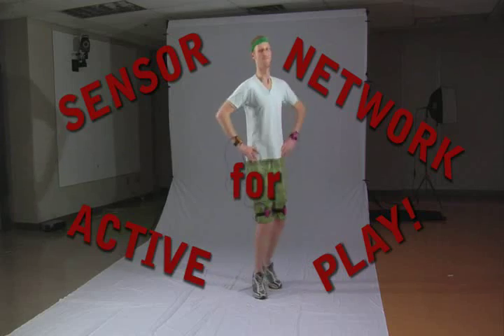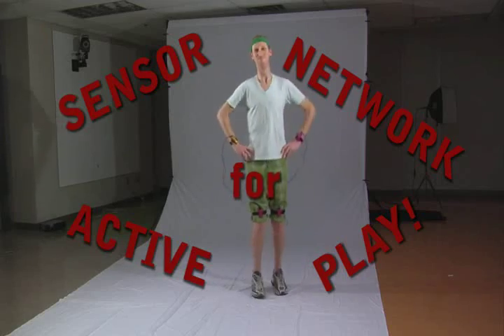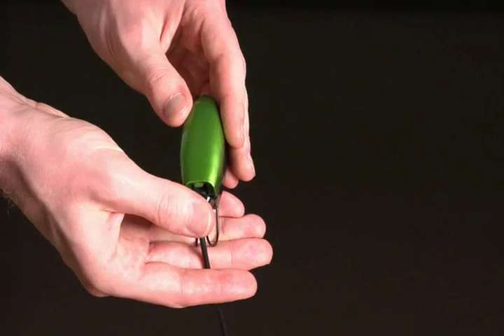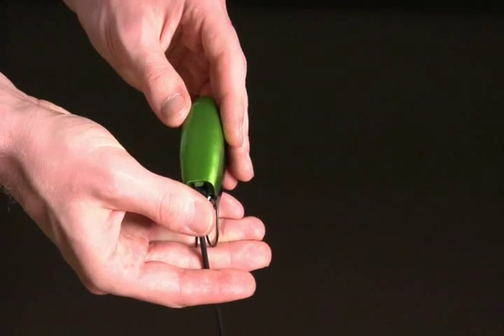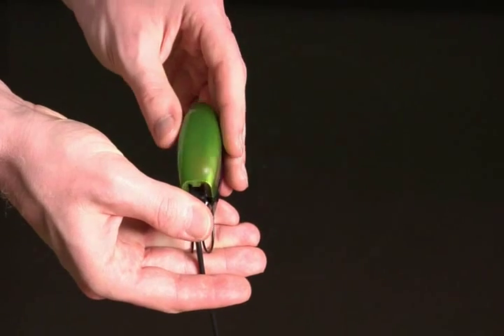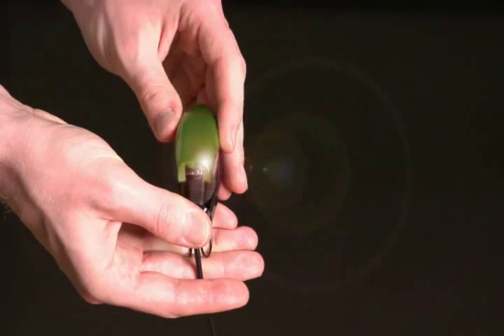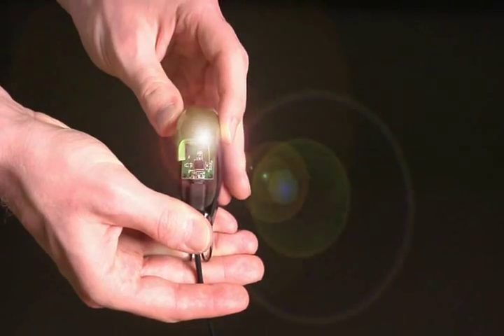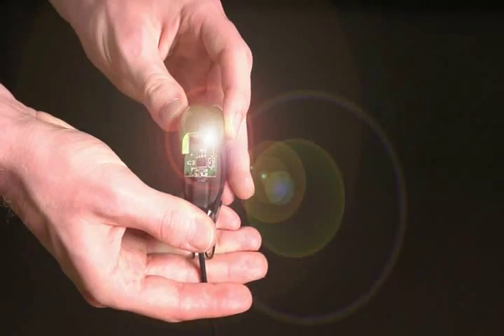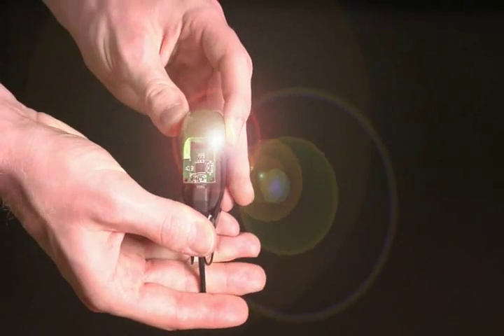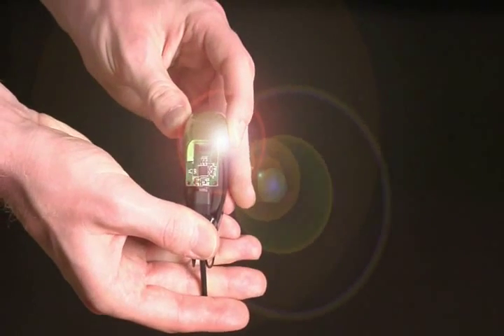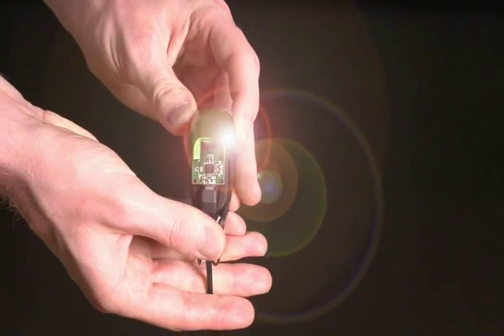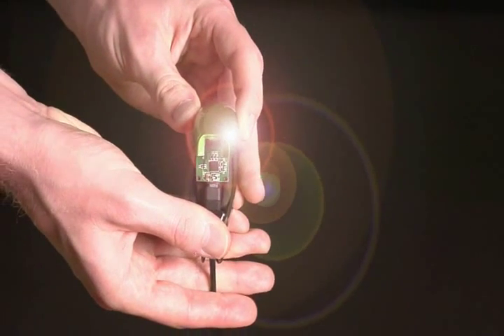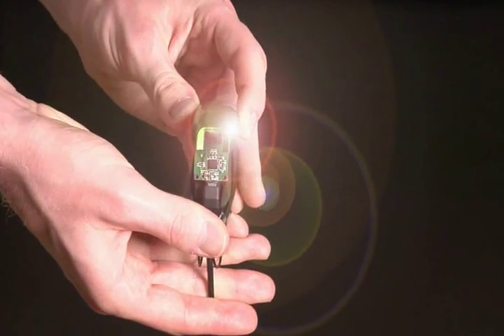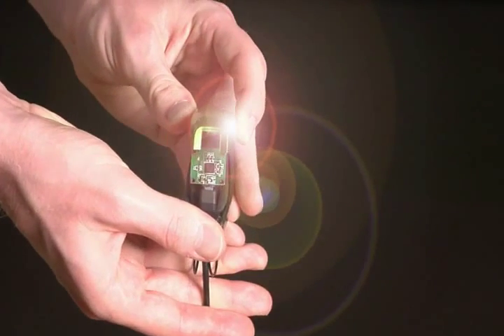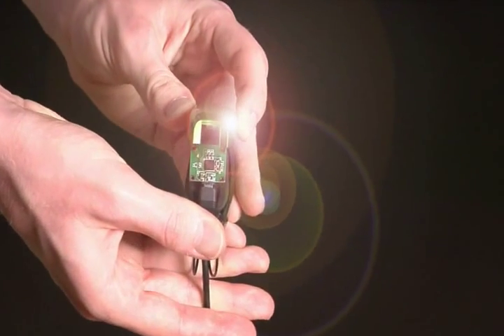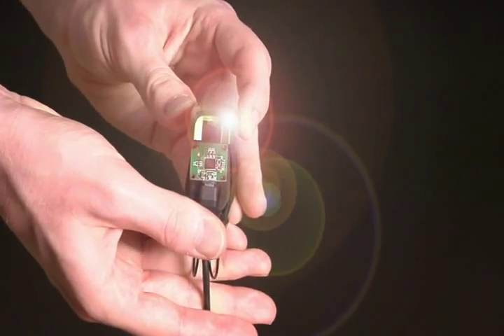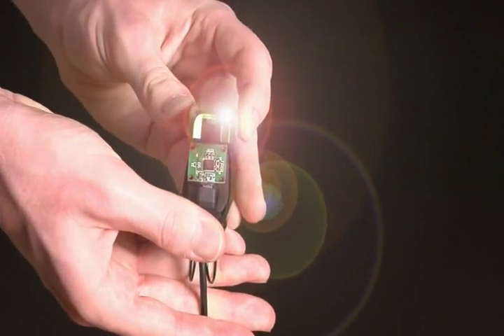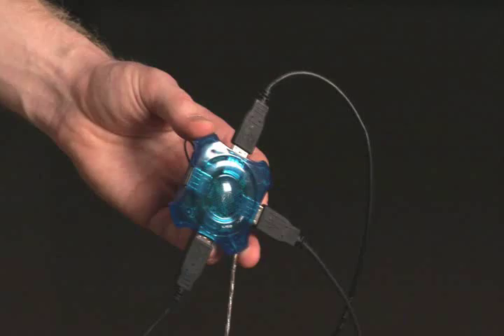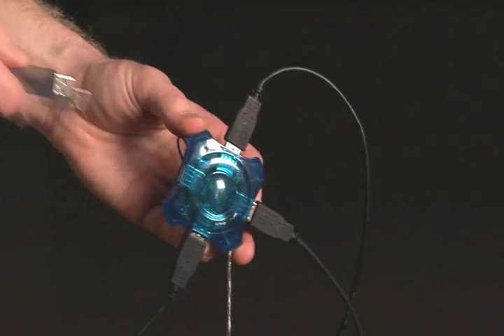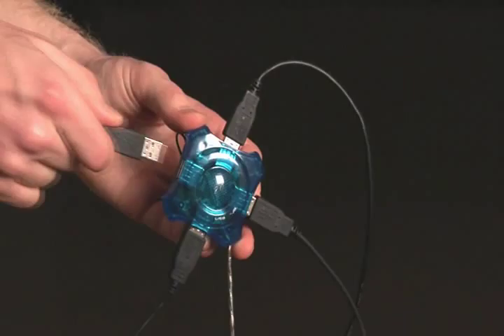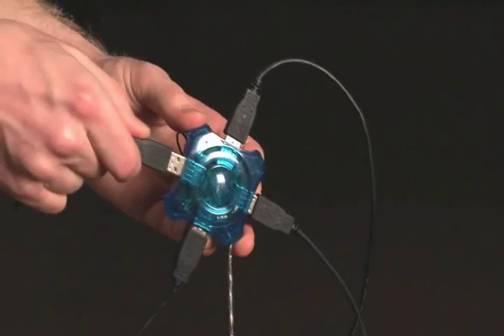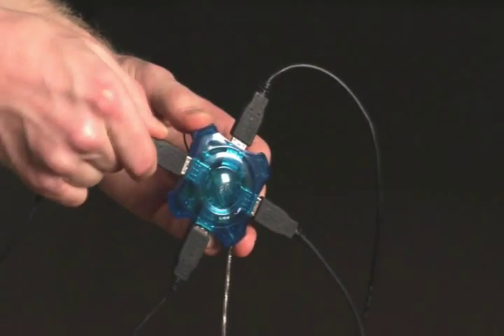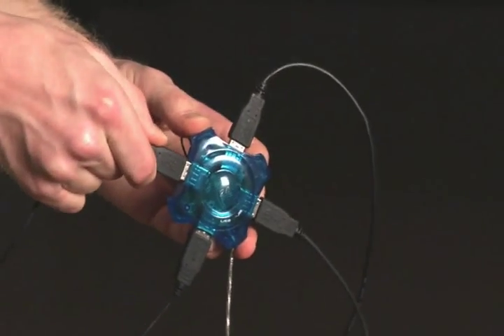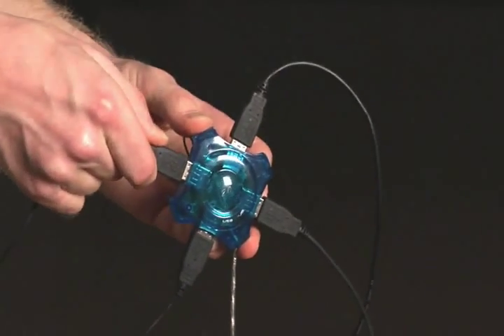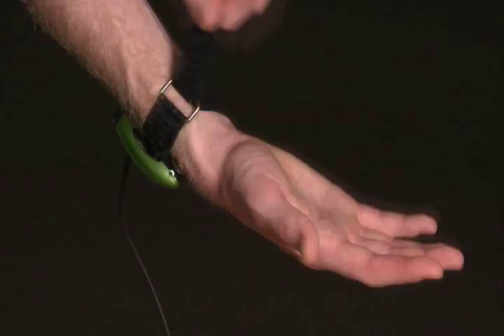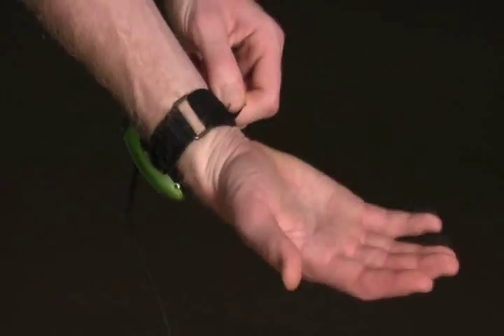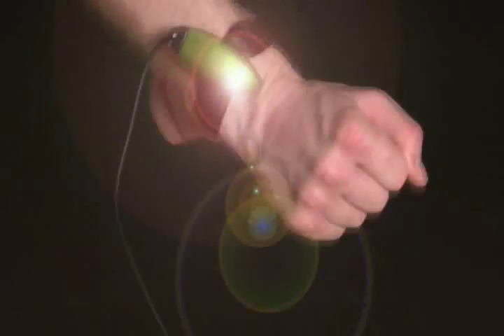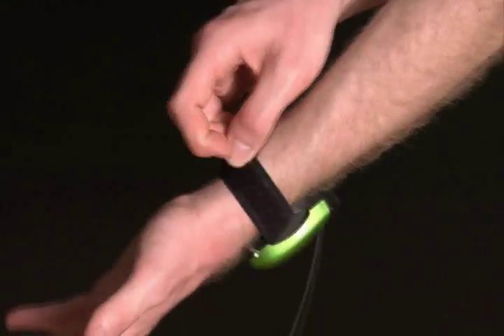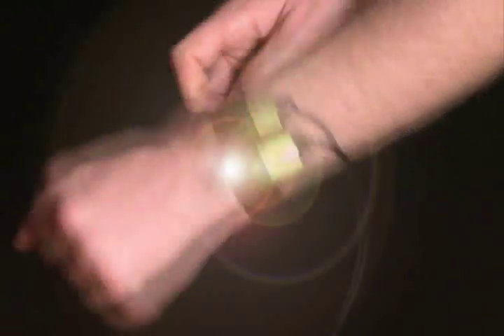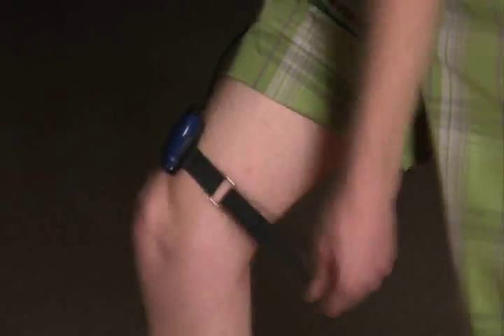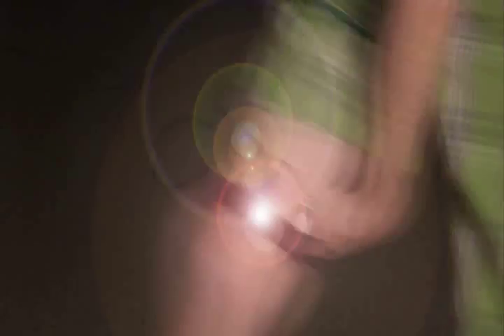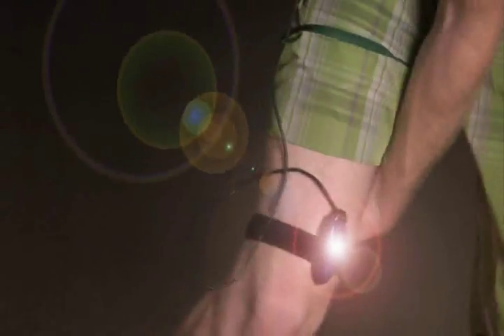Inside each of the suit's sensor pods is a 2G USB tri-axis accelerometer. Once the pods are connected to a USB hub, it's time to suit up!